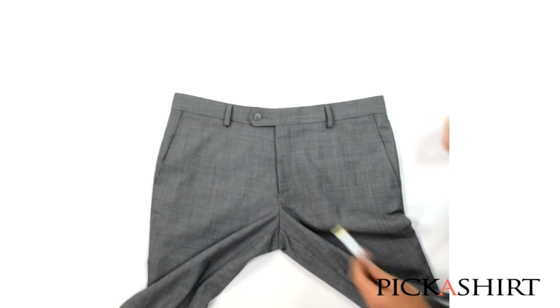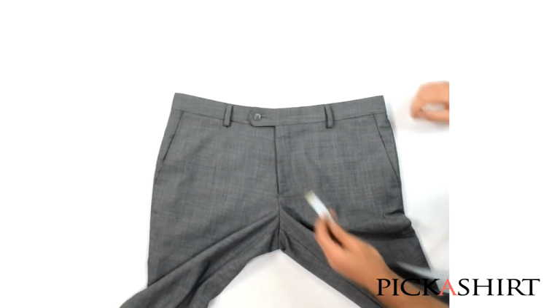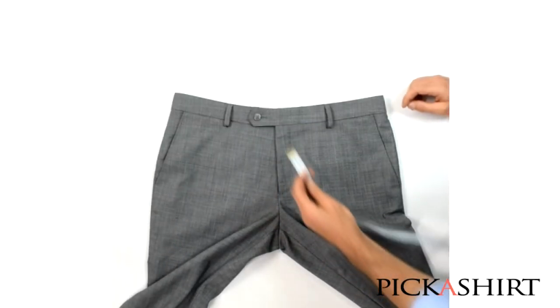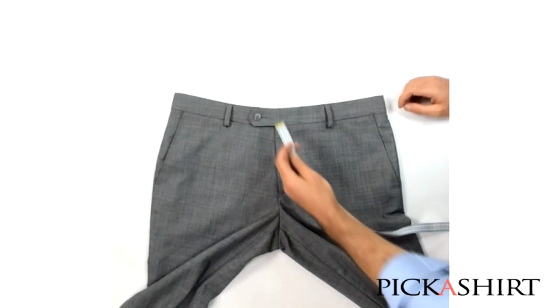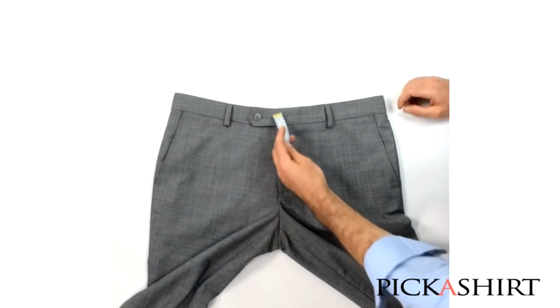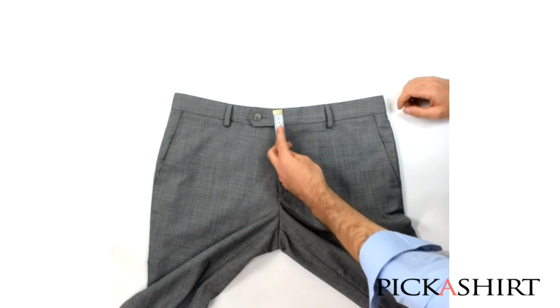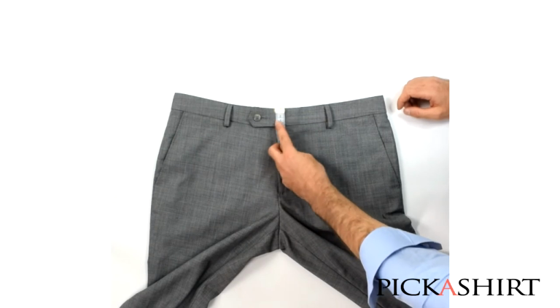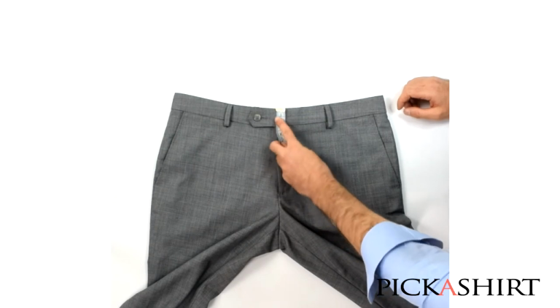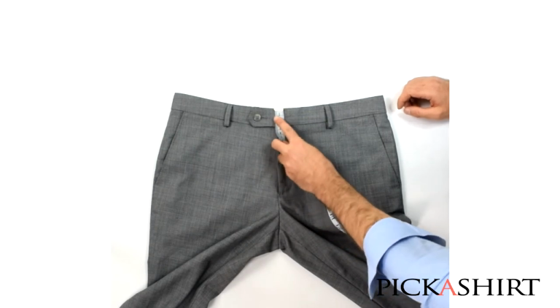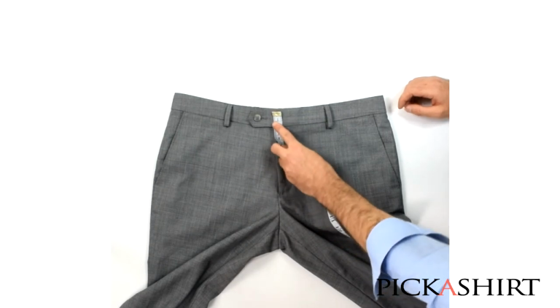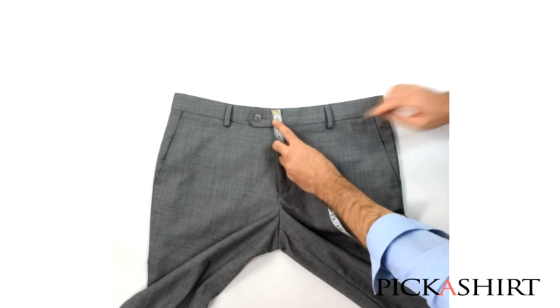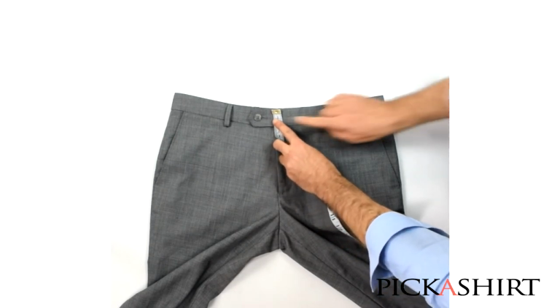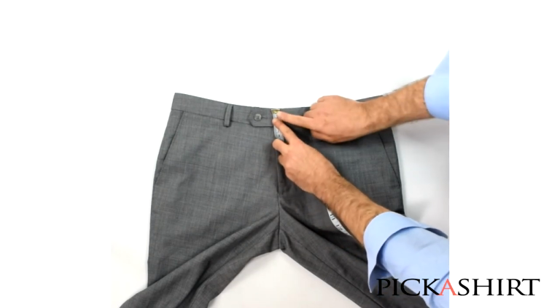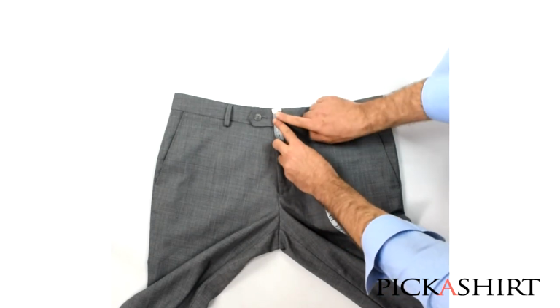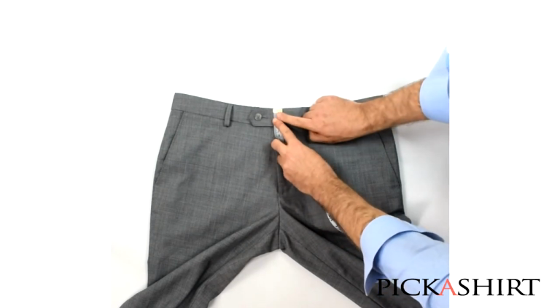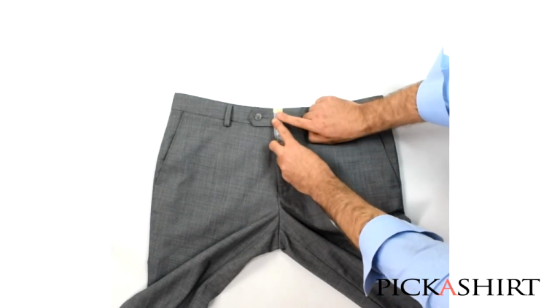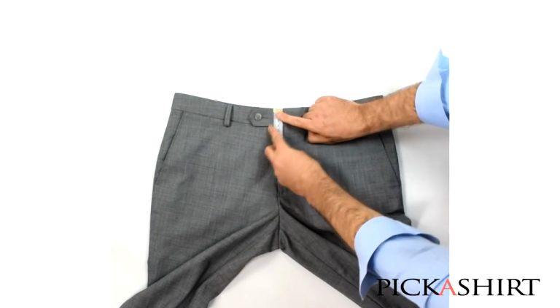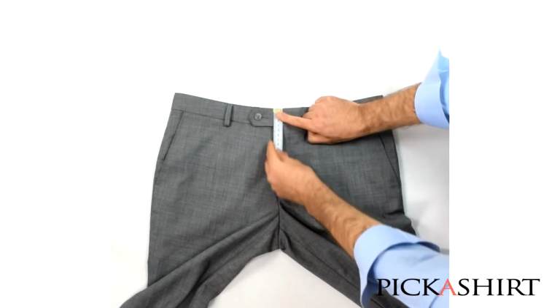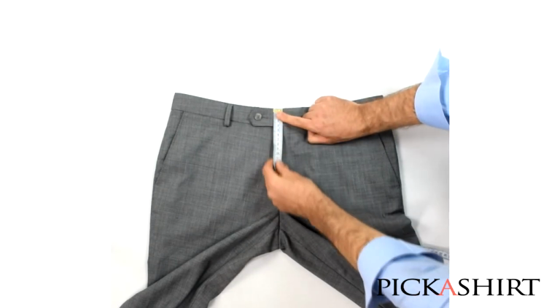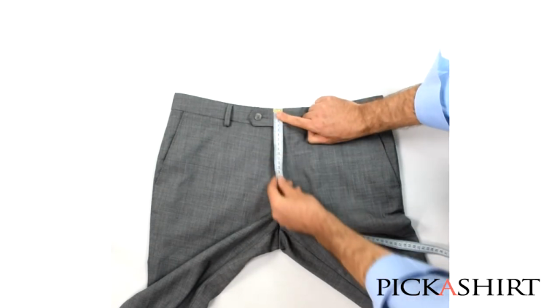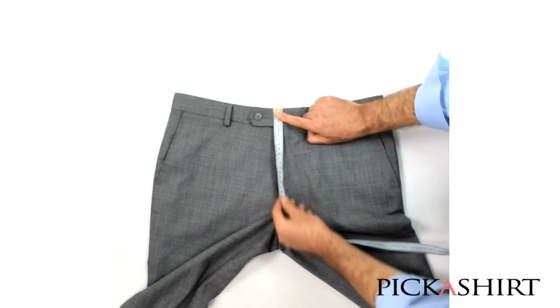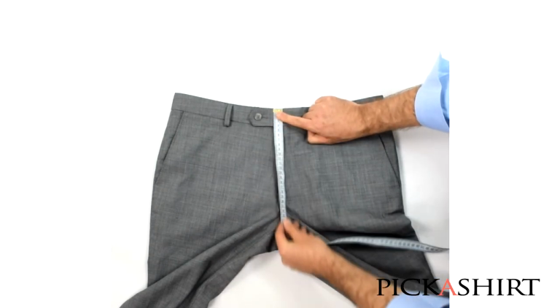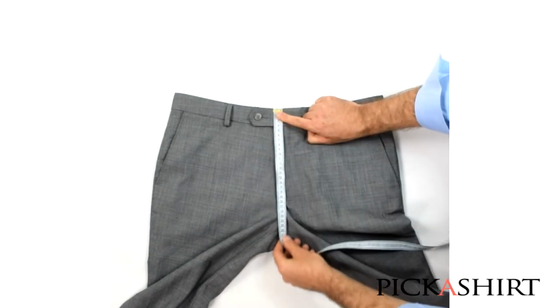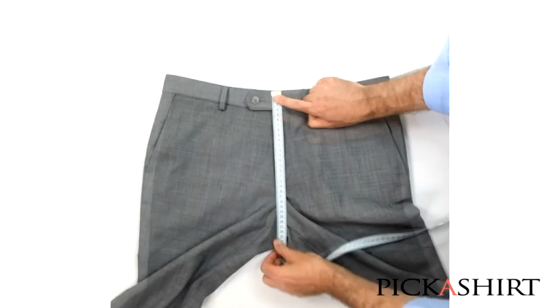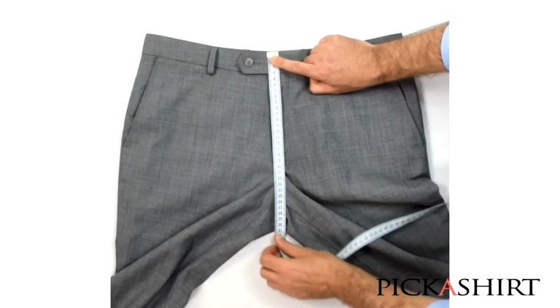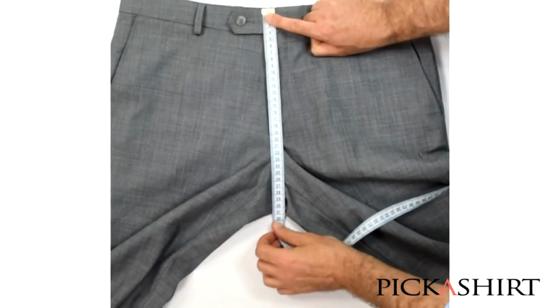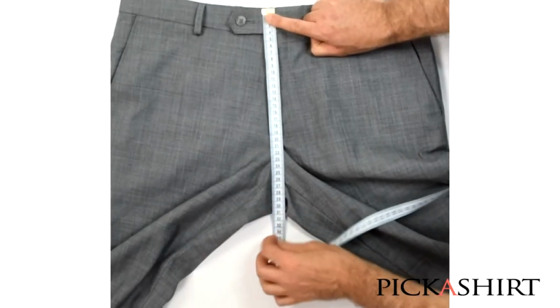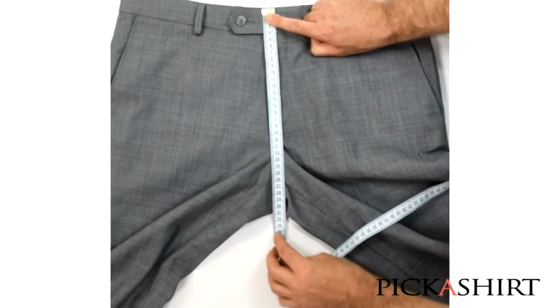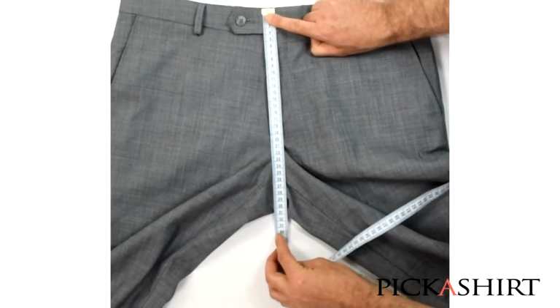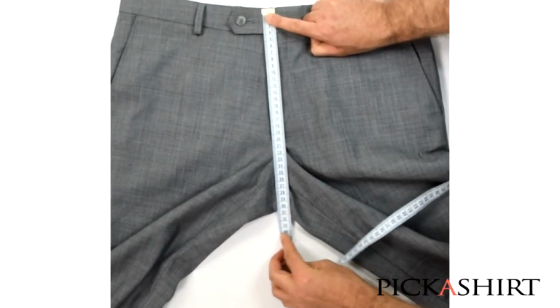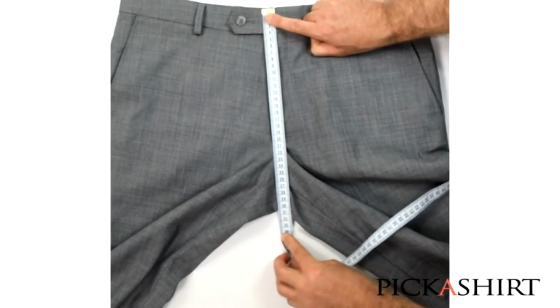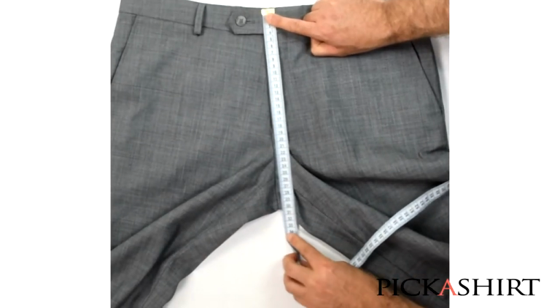Start at the top of the pants waistband, and run the measuring tape straight down to the bottom seam.